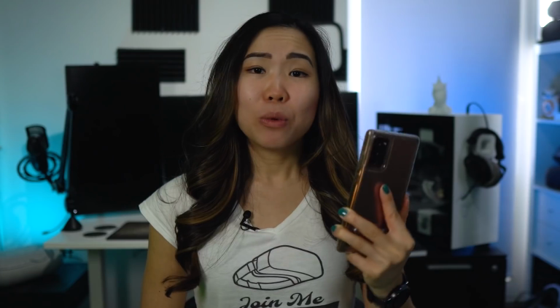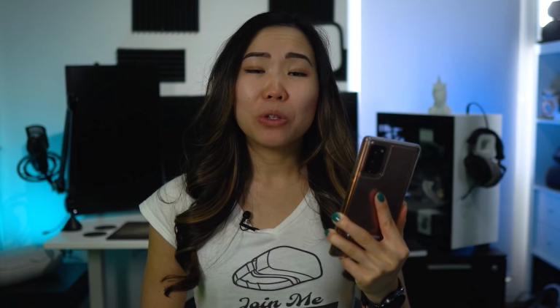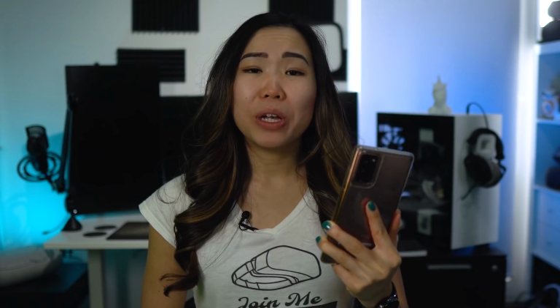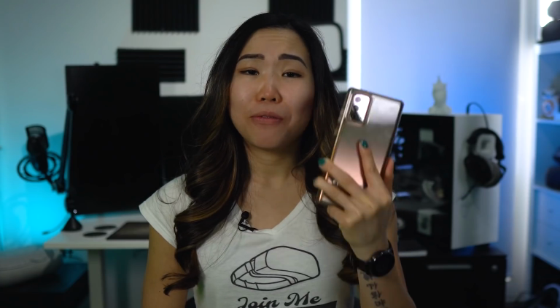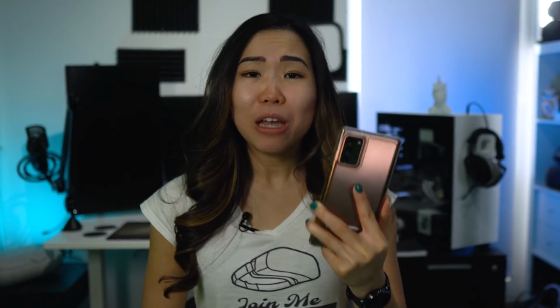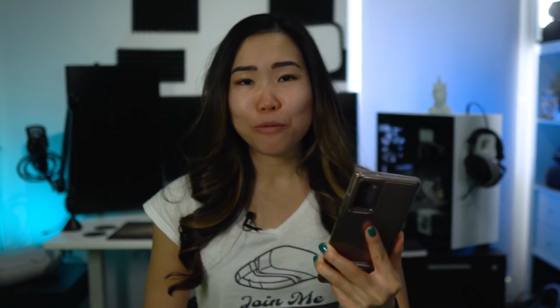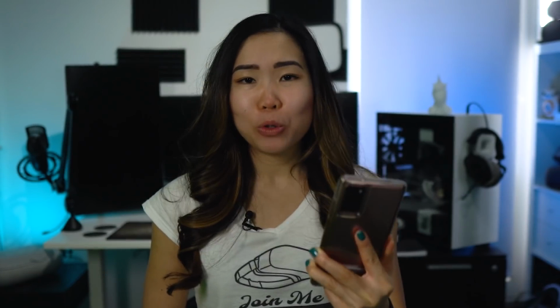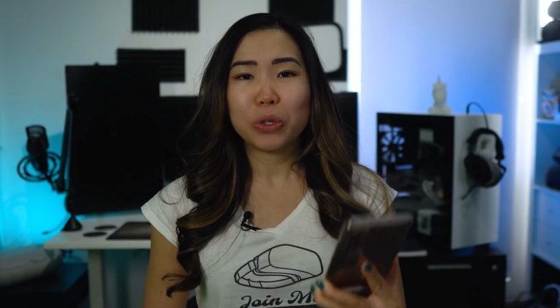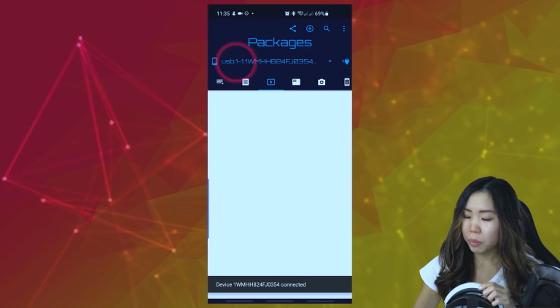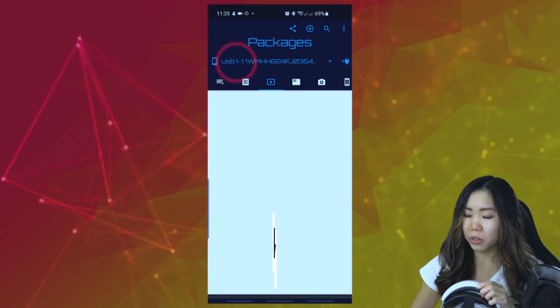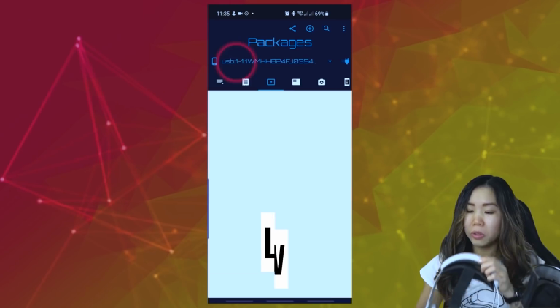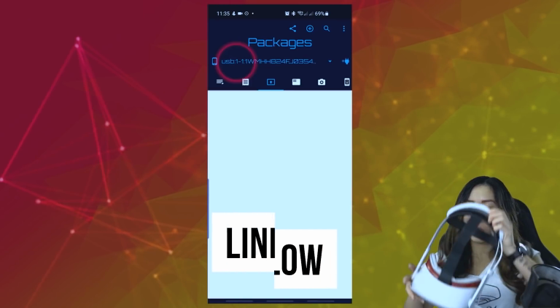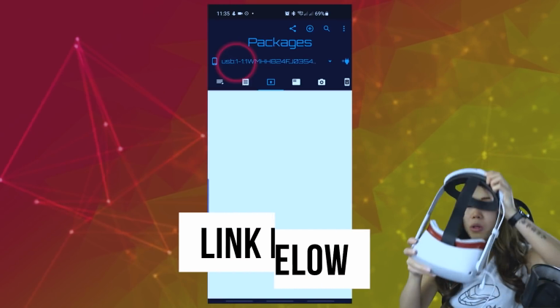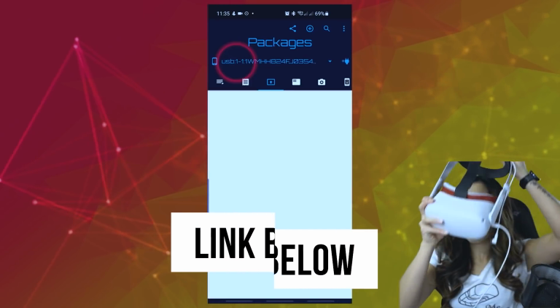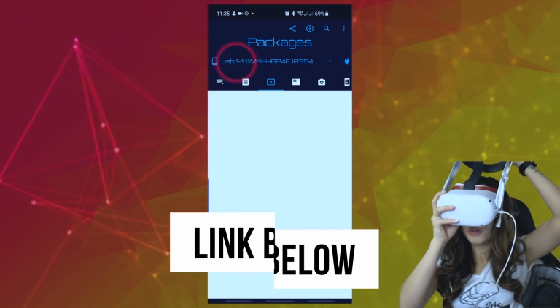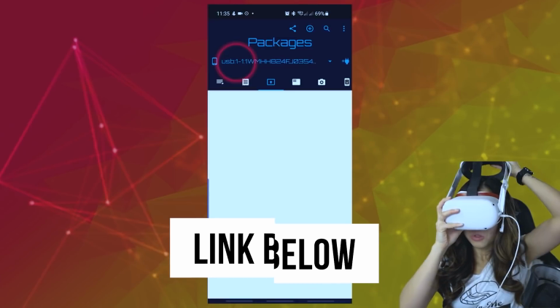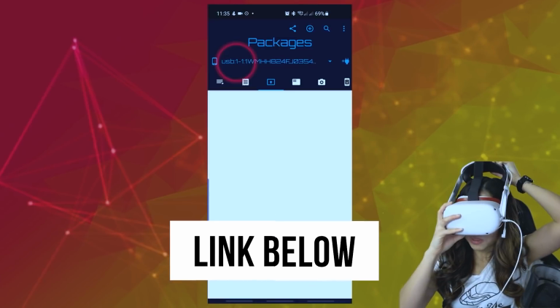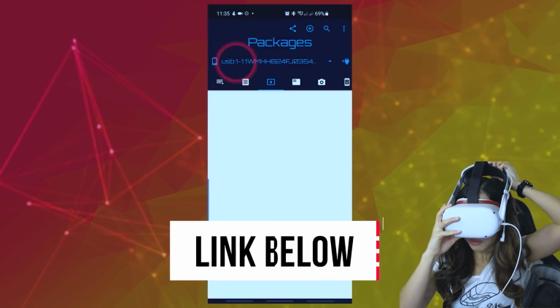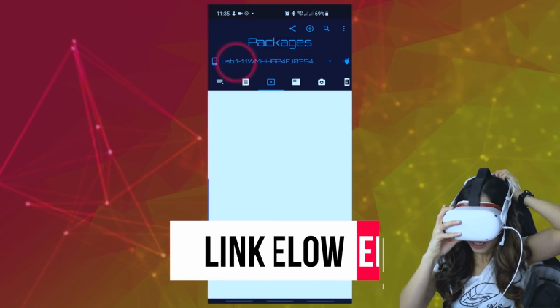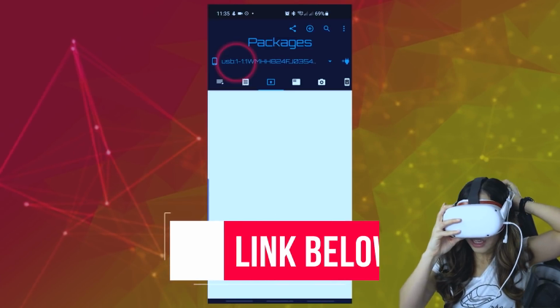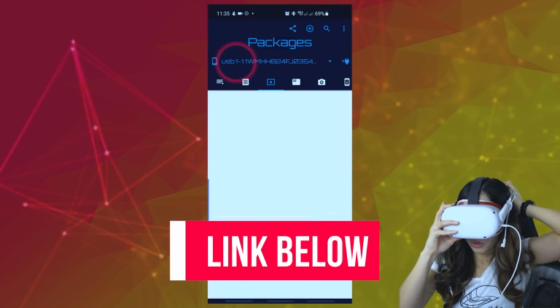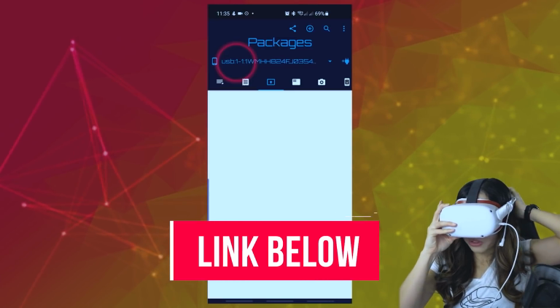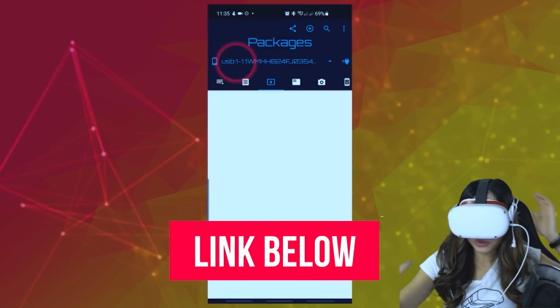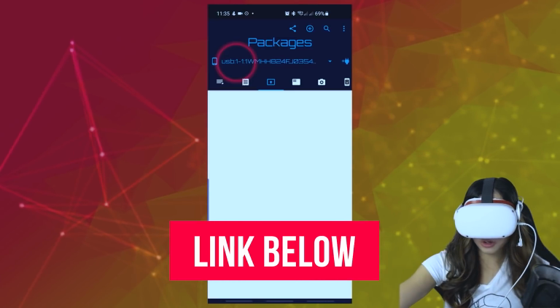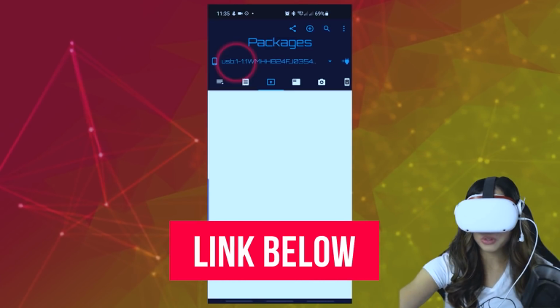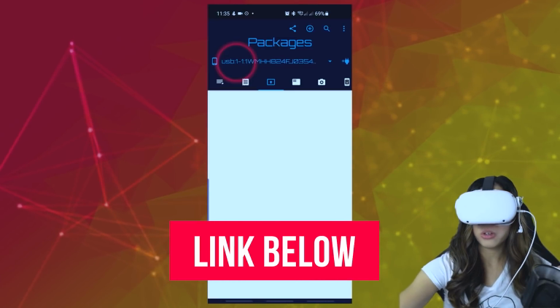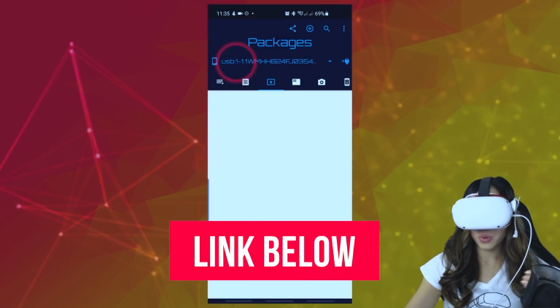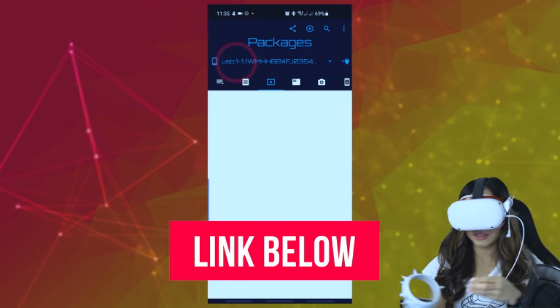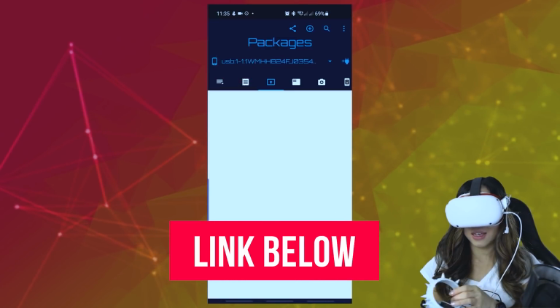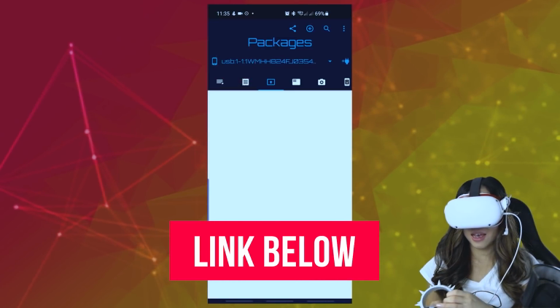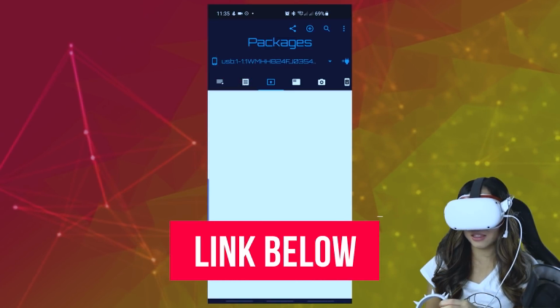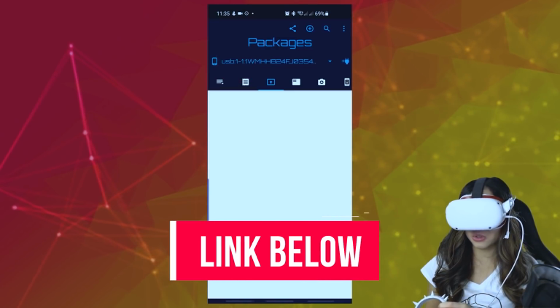If you want to do it via your phone, you can use the app called Bucketjager. I've made a tutorial on how to do that, I'll put a link below.